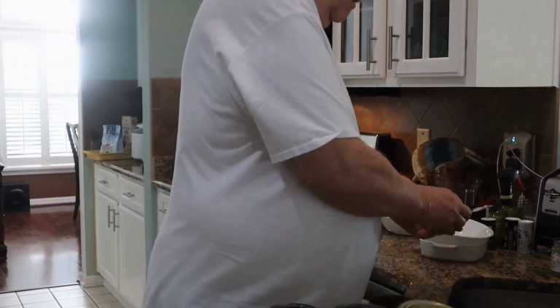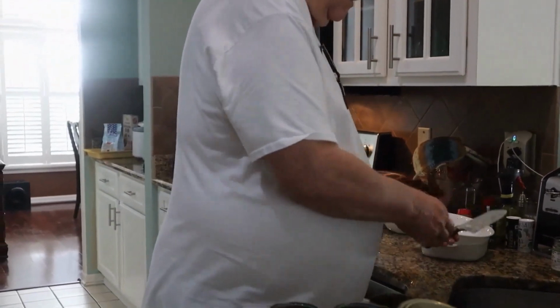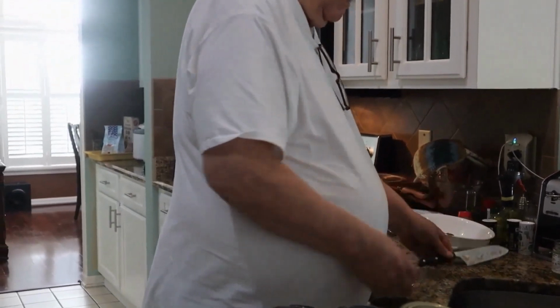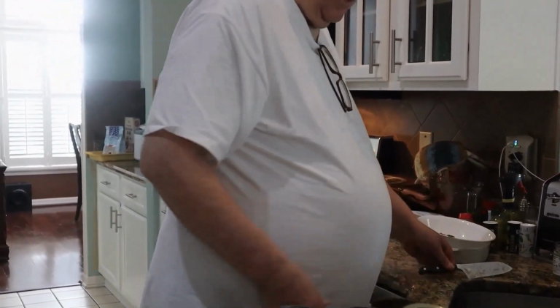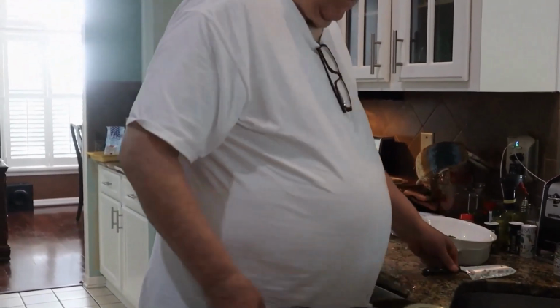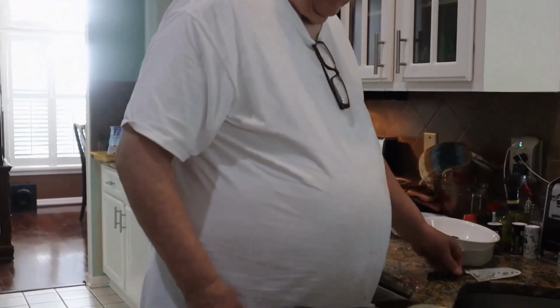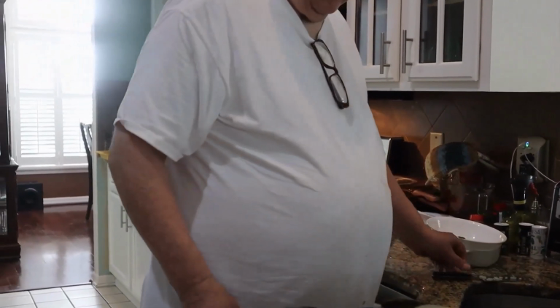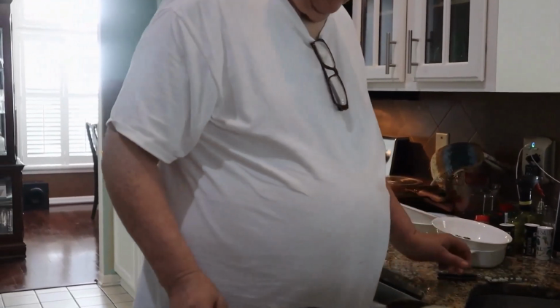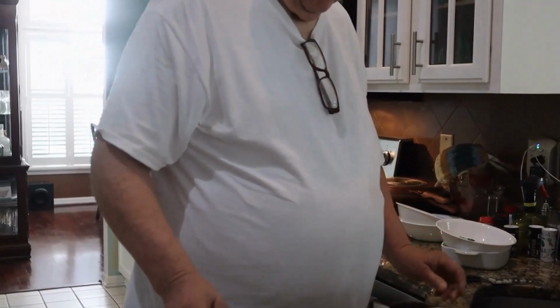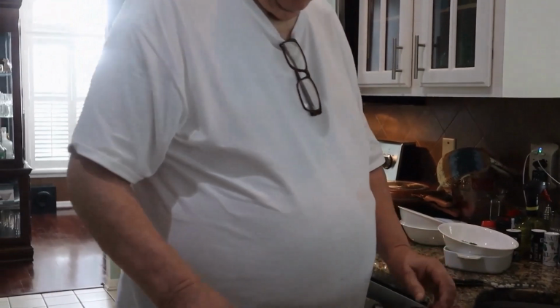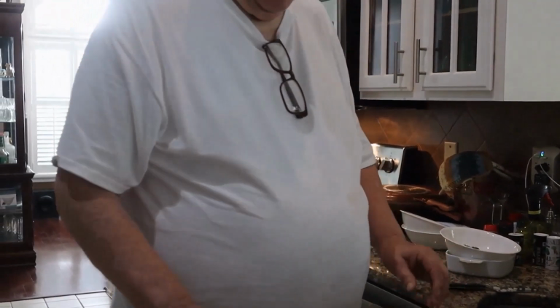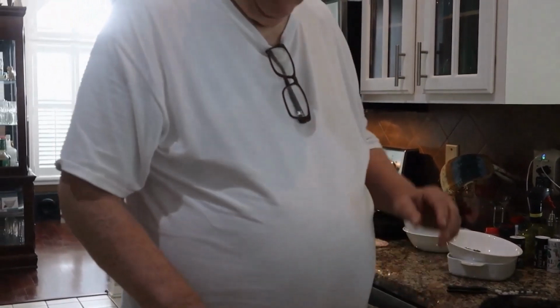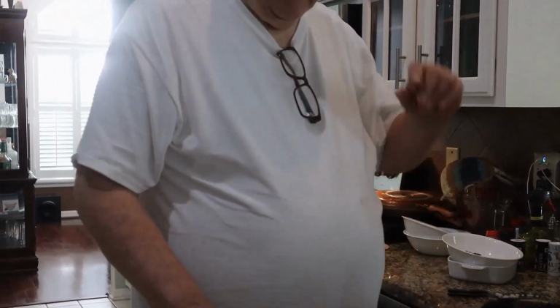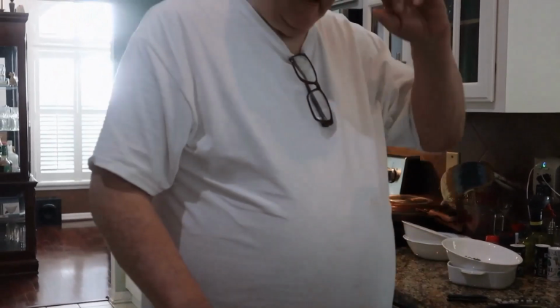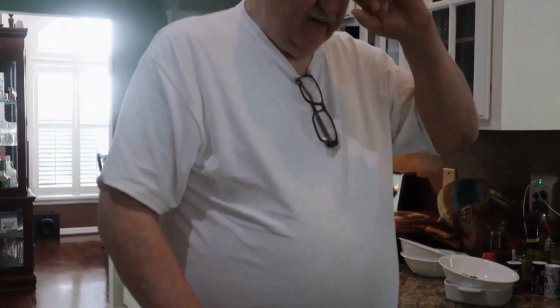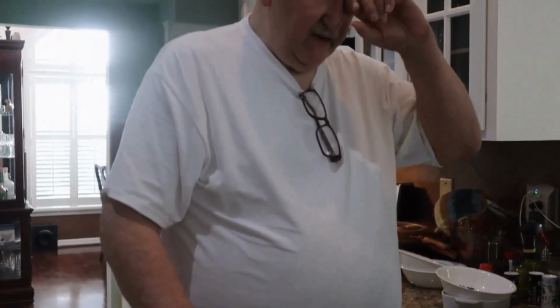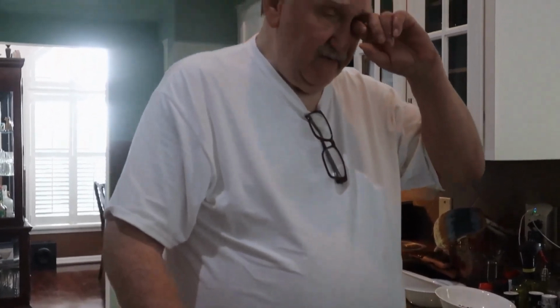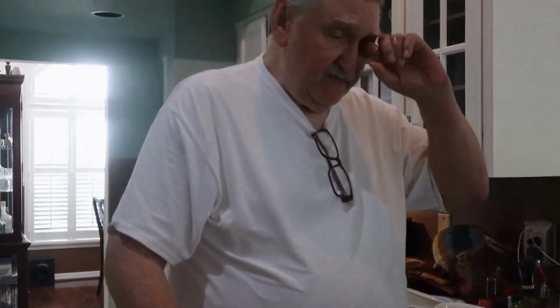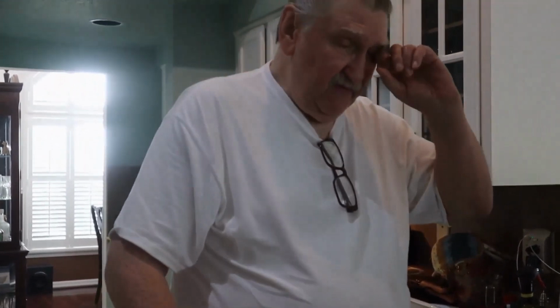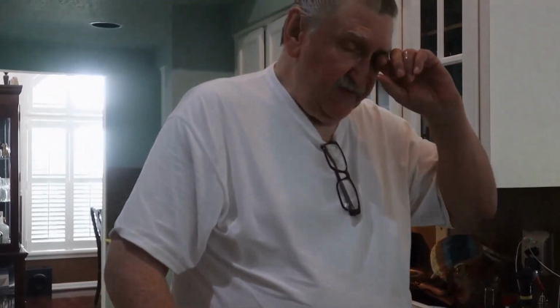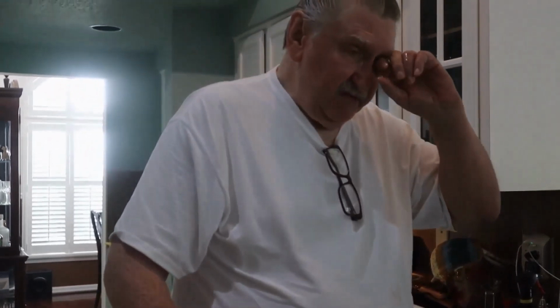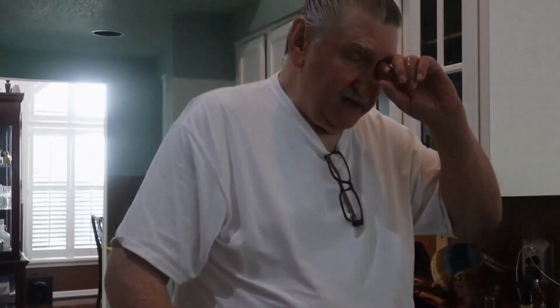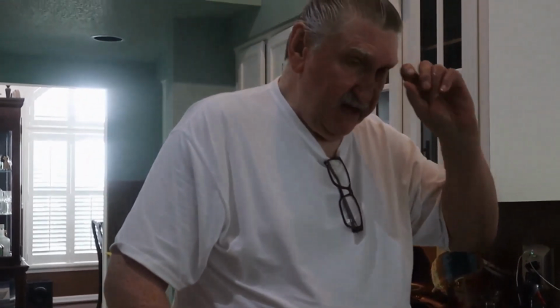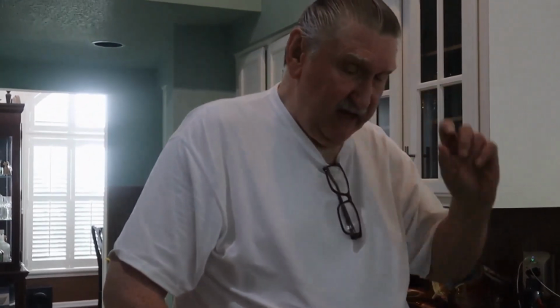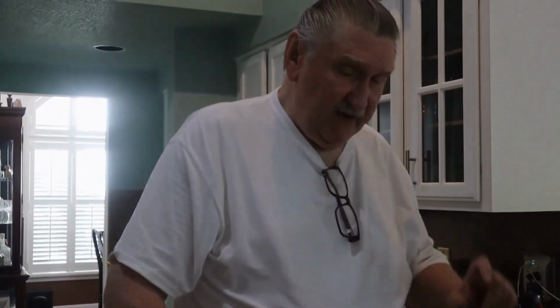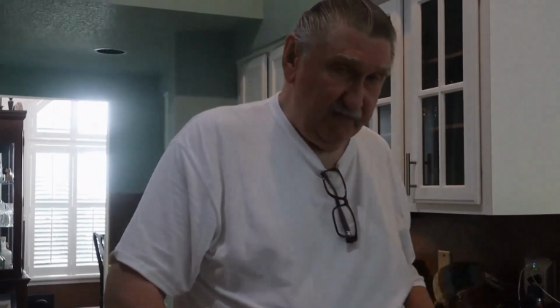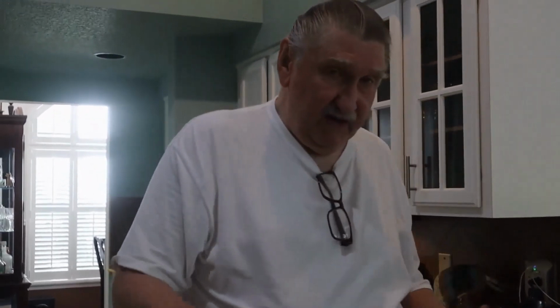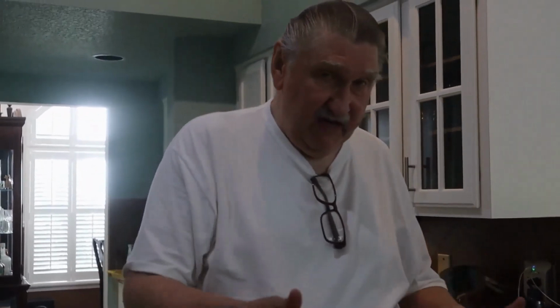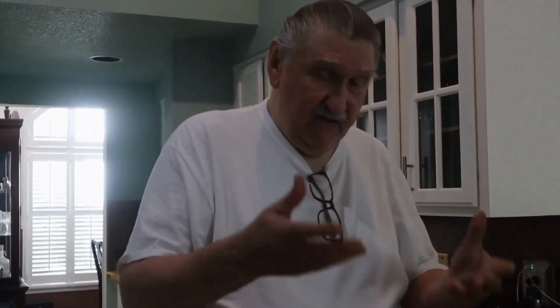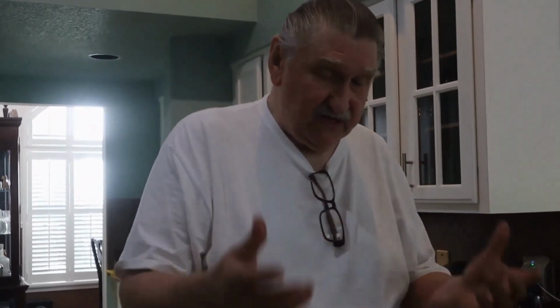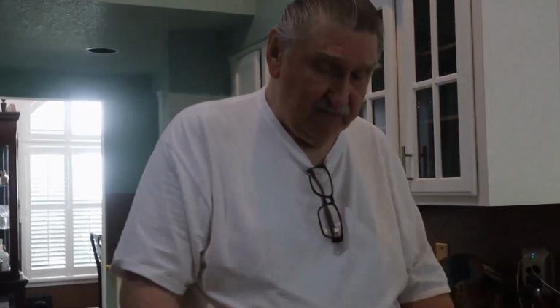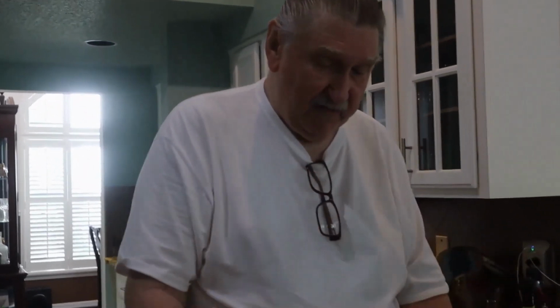We'll be back in about 15 minutes to a half hour to stir that up a little bit, depending on how it's bubbling. If it's not bubbling there's no sense in stirring it — if it's bubbling, we can.